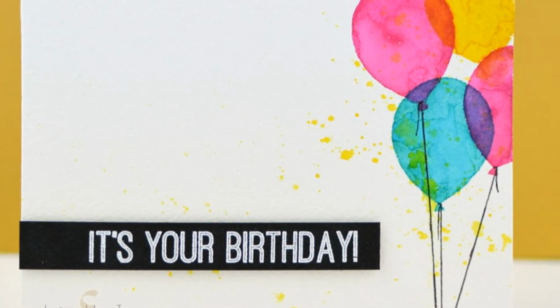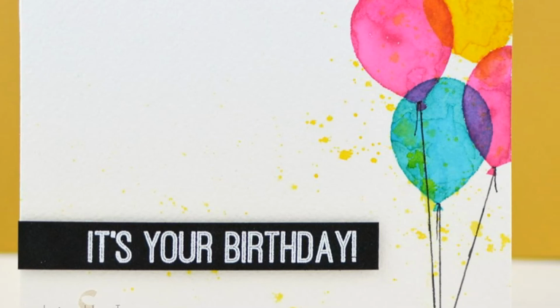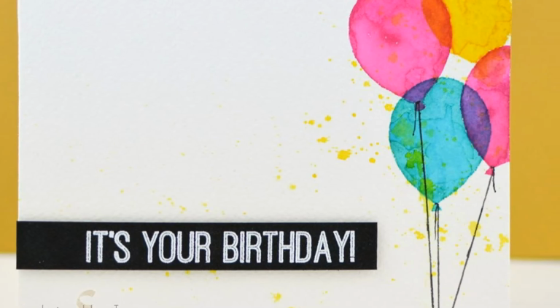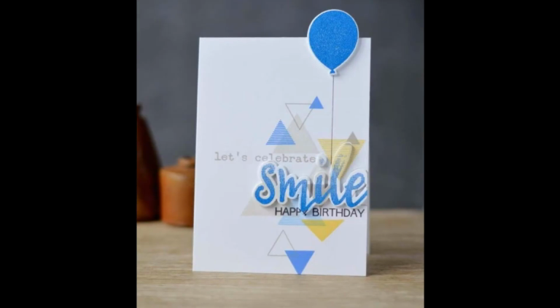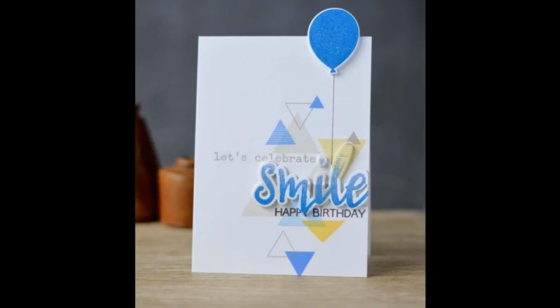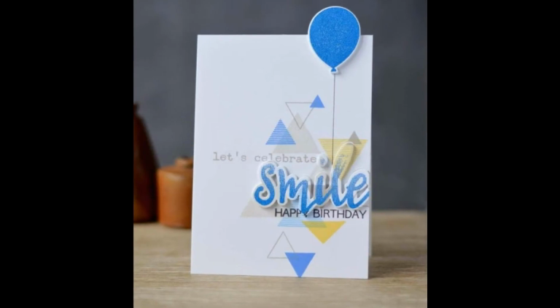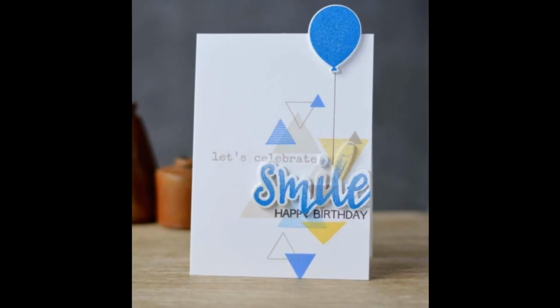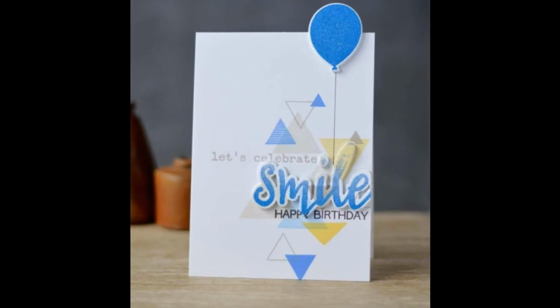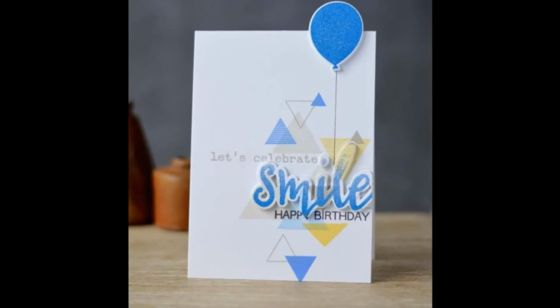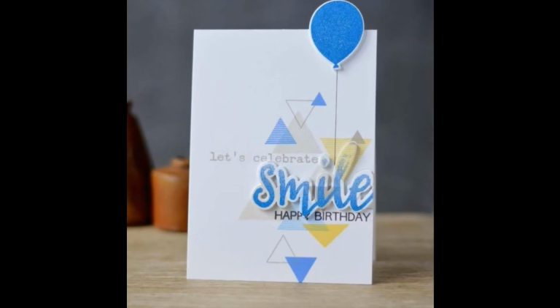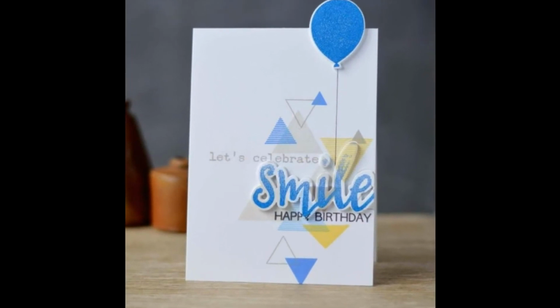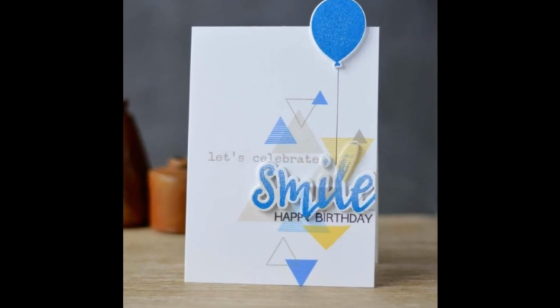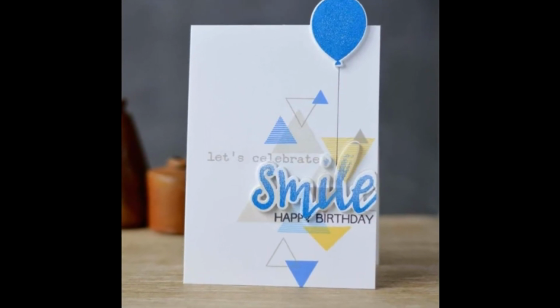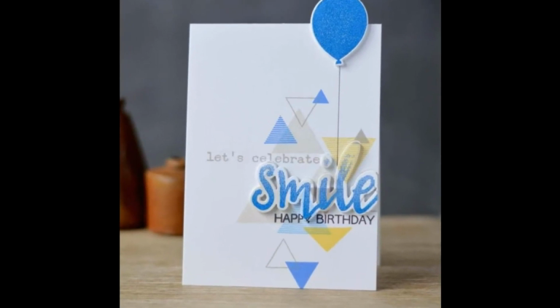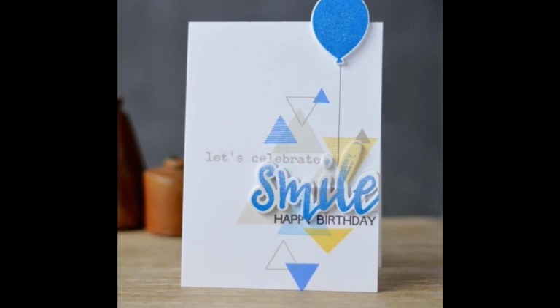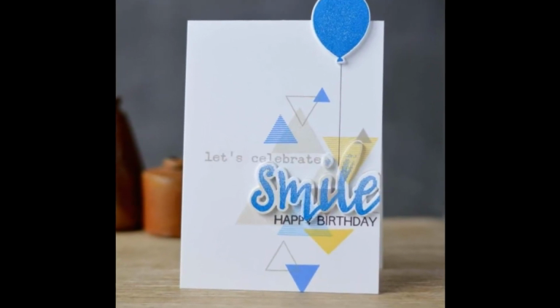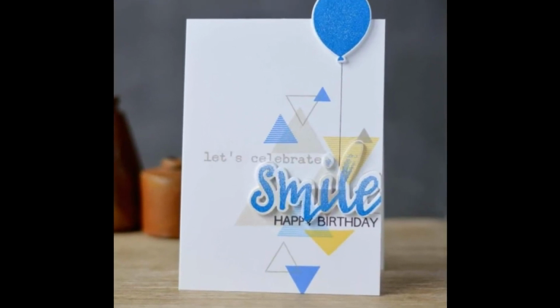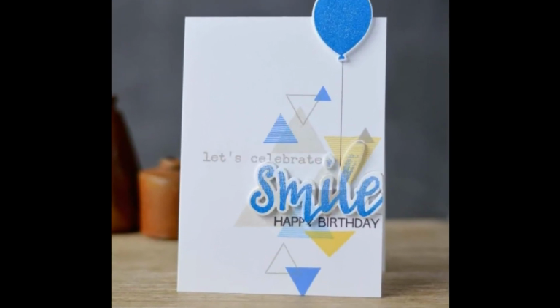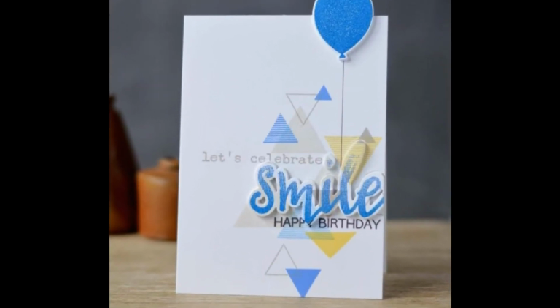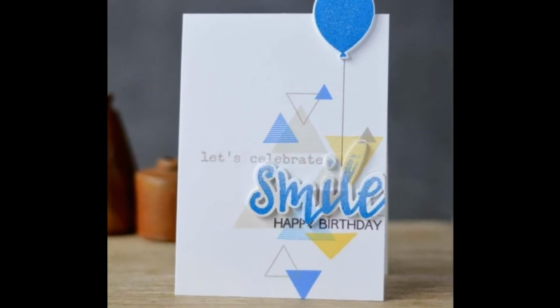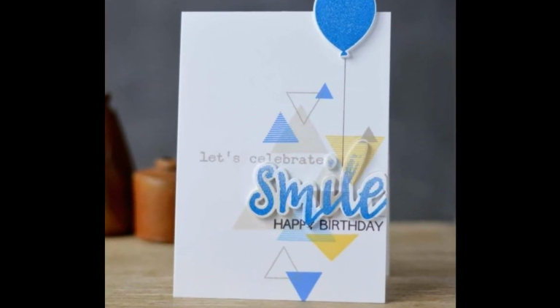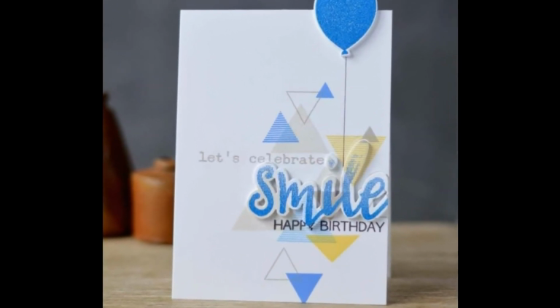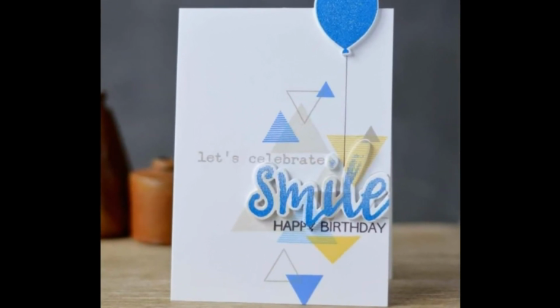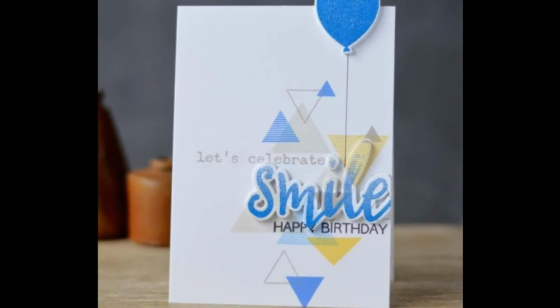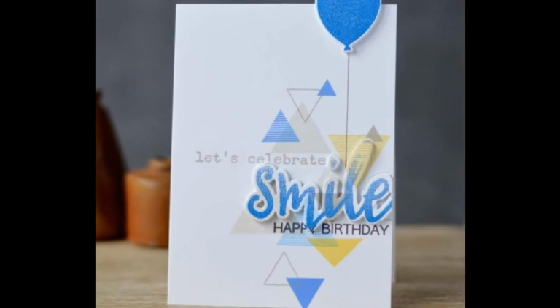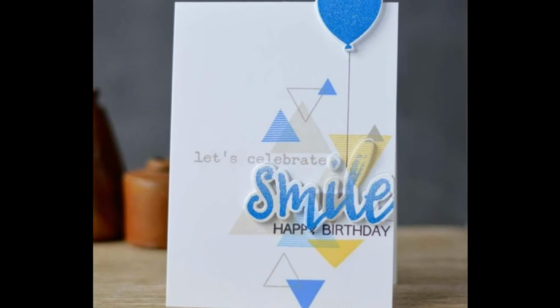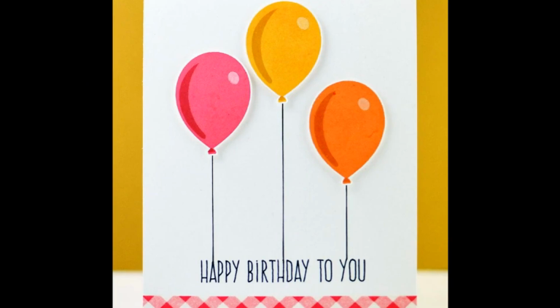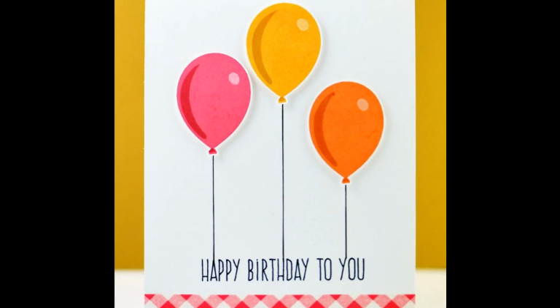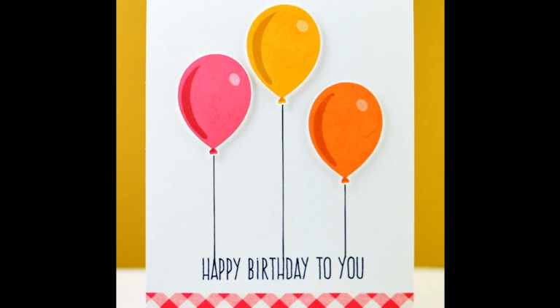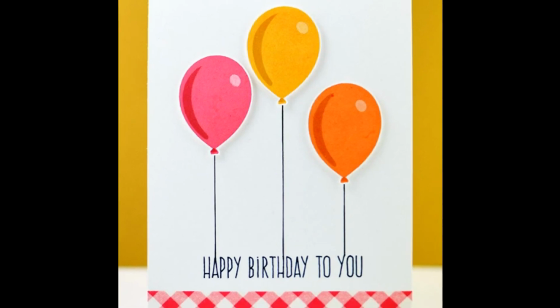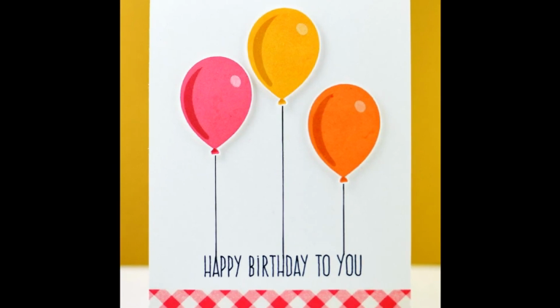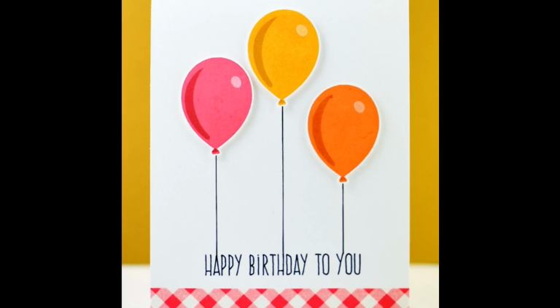To find out more about the Birthday Greetings Stamp Set and other available products, please visit us at Altenew.com.